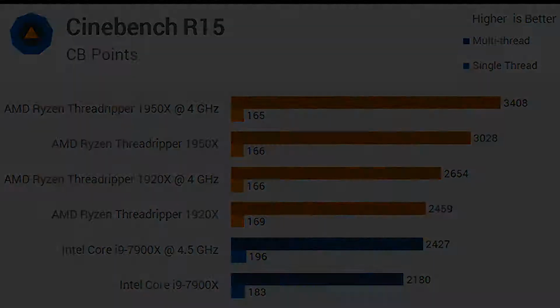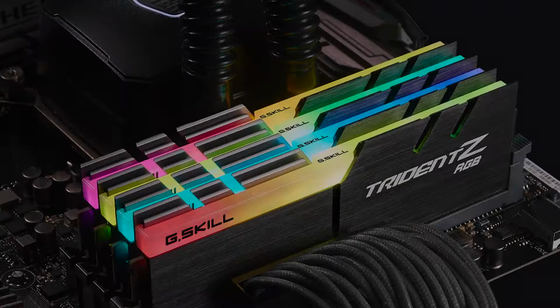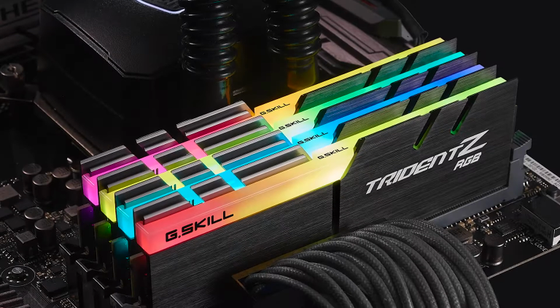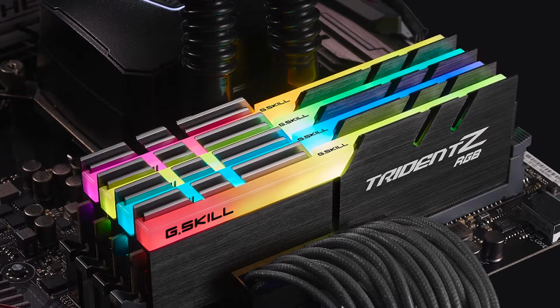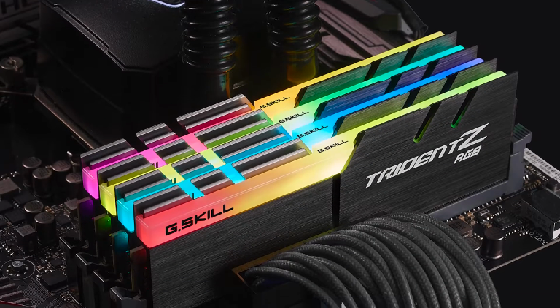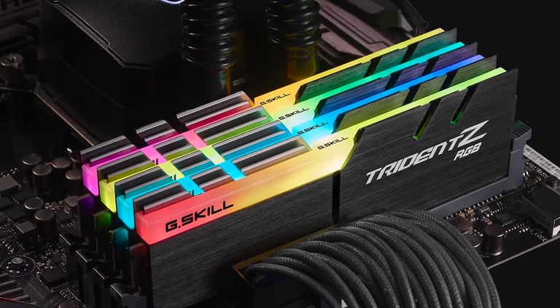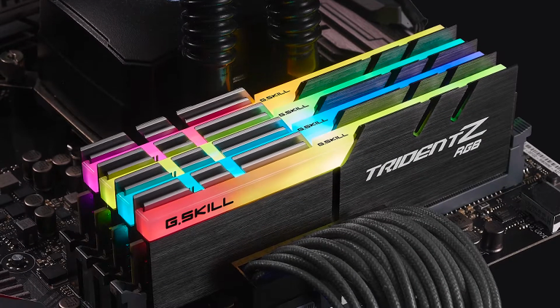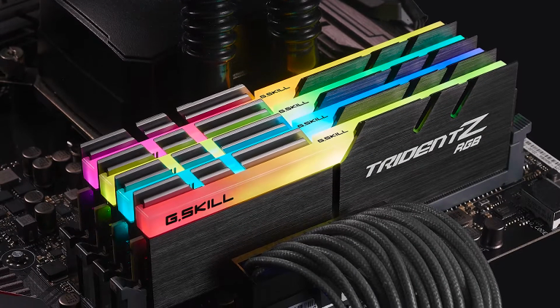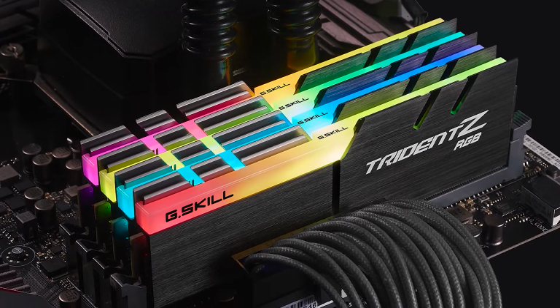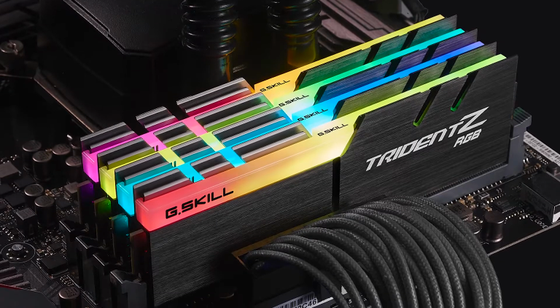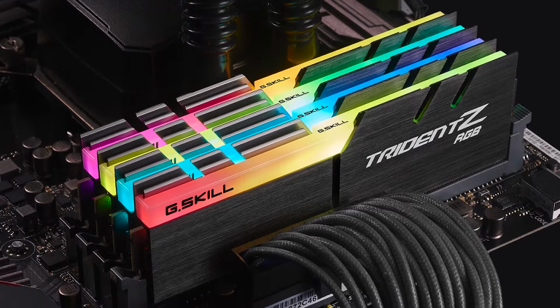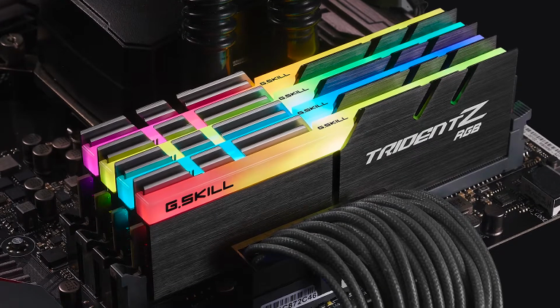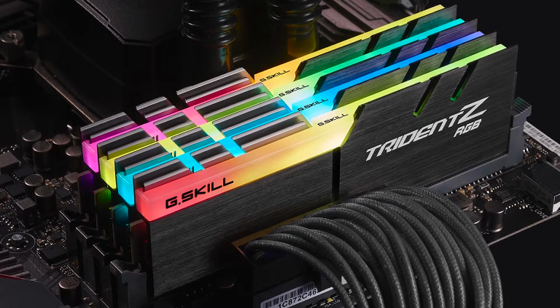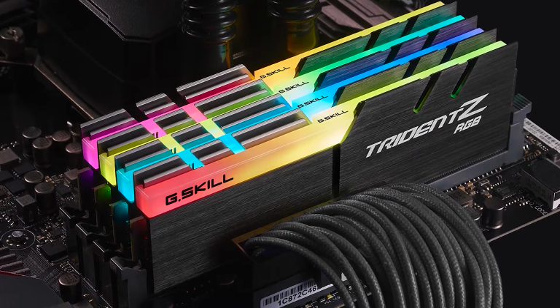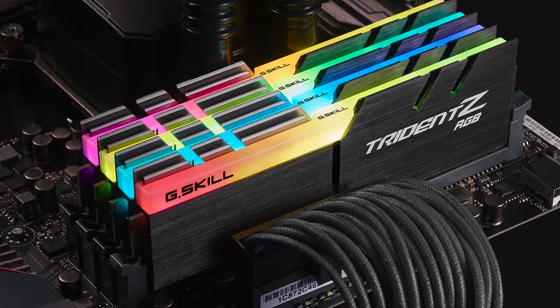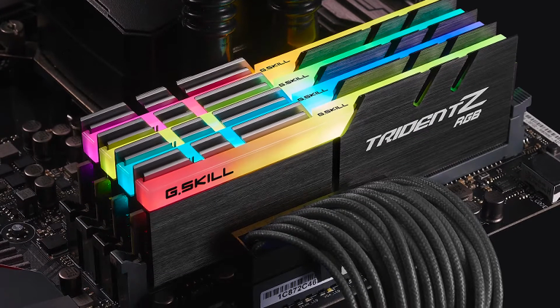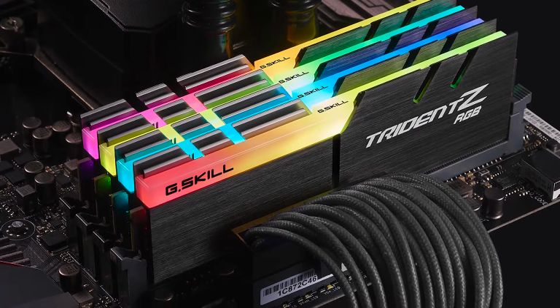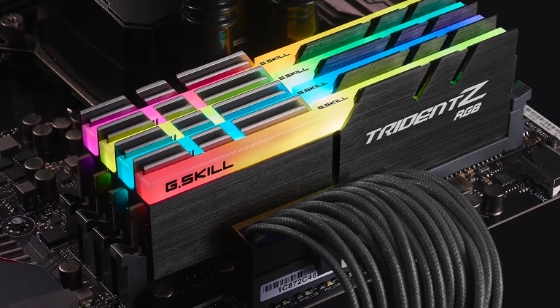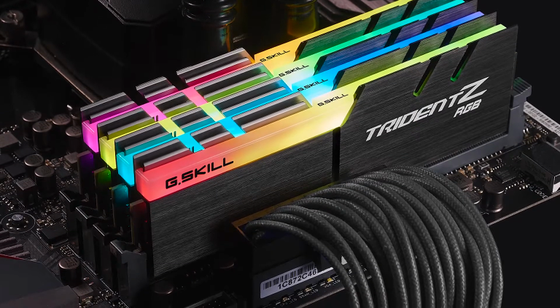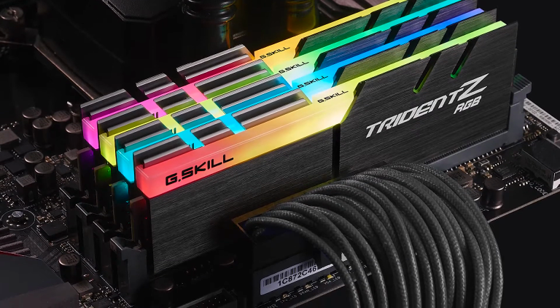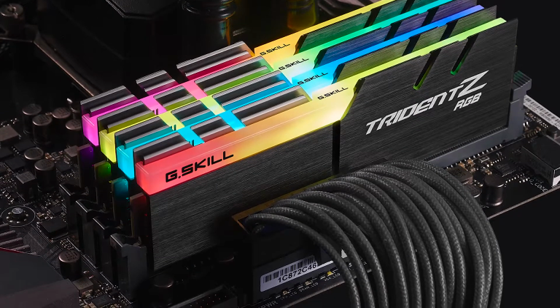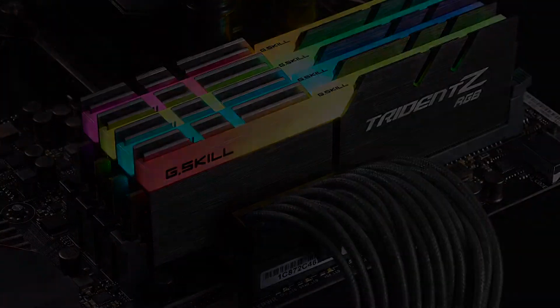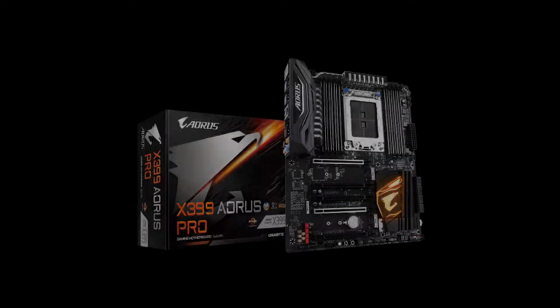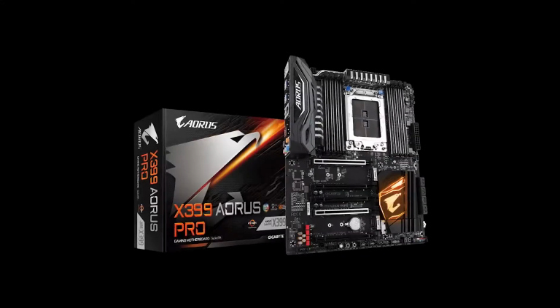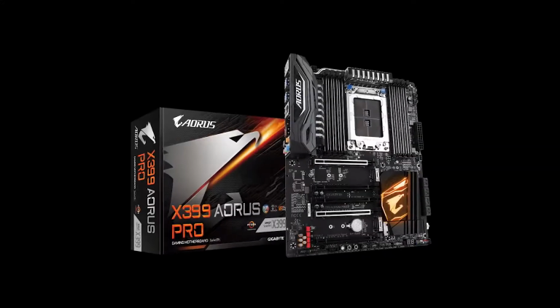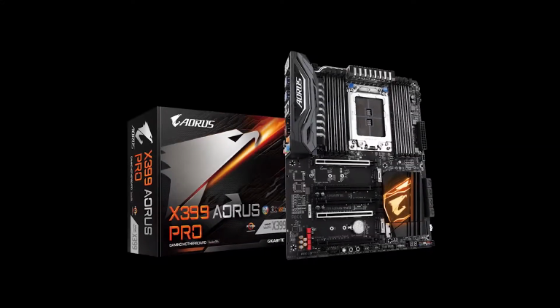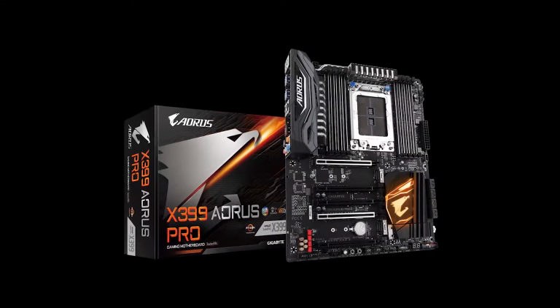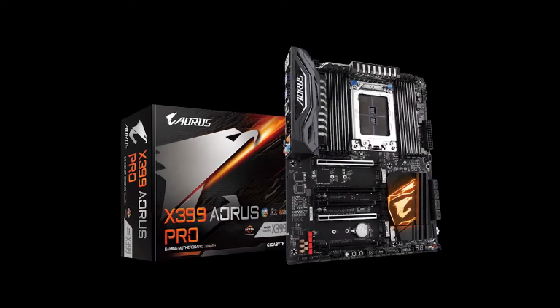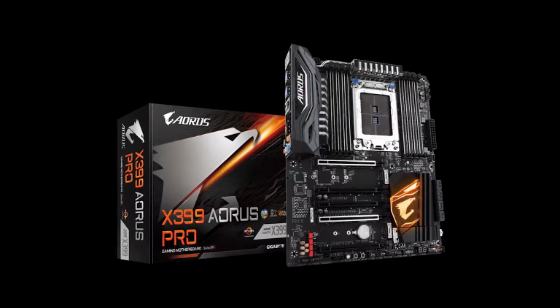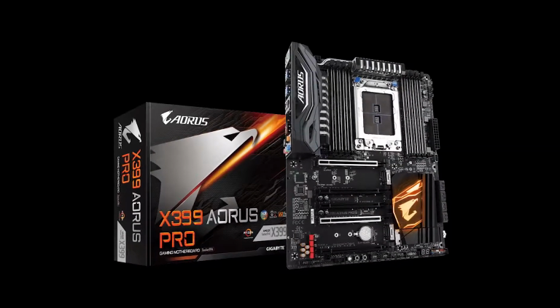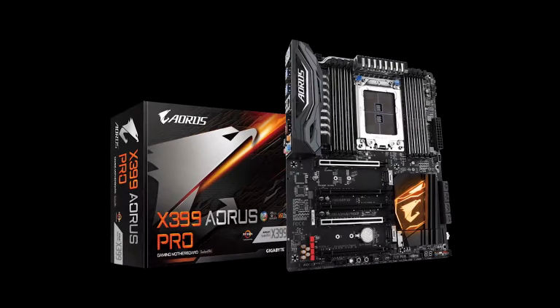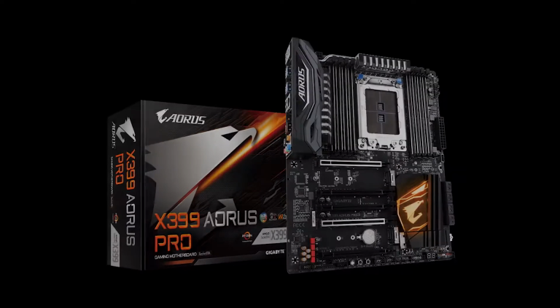I paired the Threadripper with 32 gigs of G.Skill Trident Z RGB memory, which is all installed on the Gigabyte X399 Aorus Pro gaming motherboard.